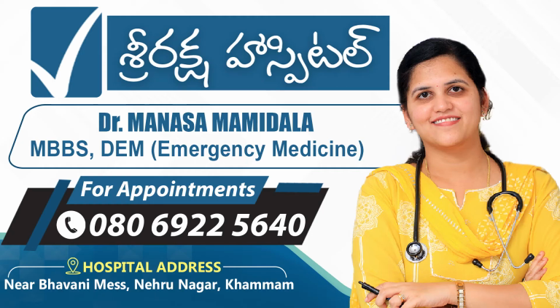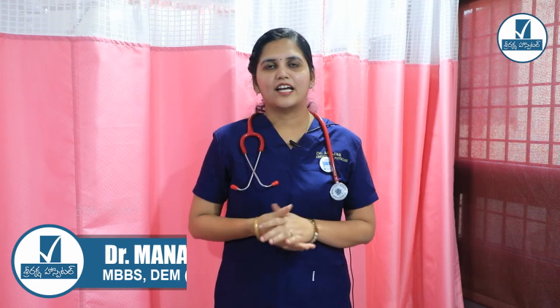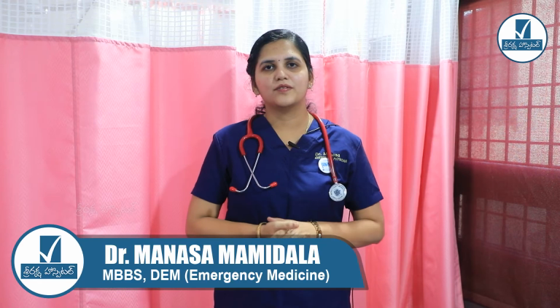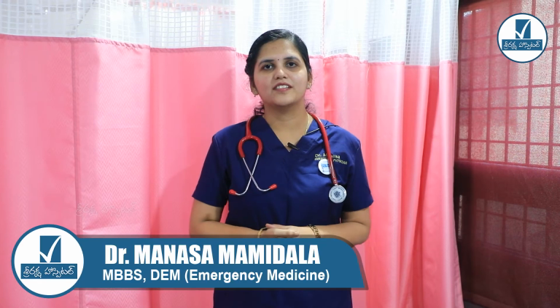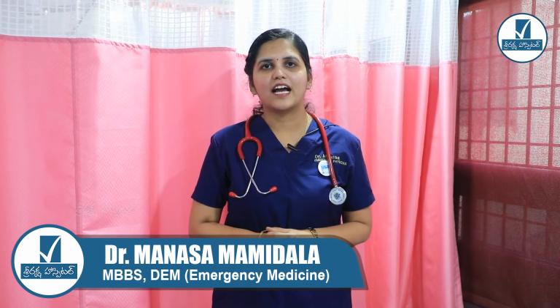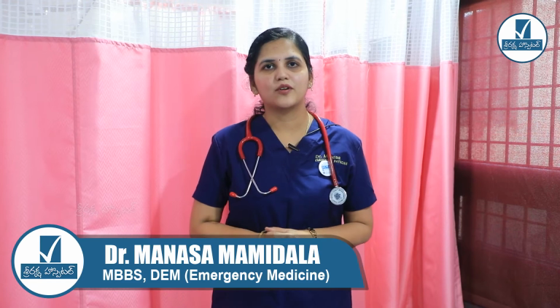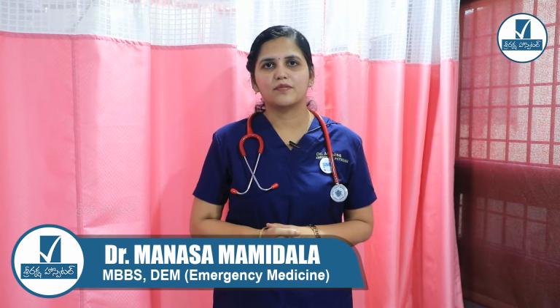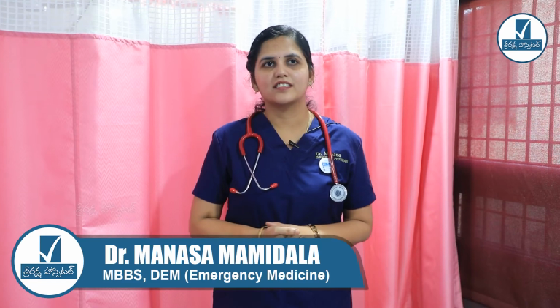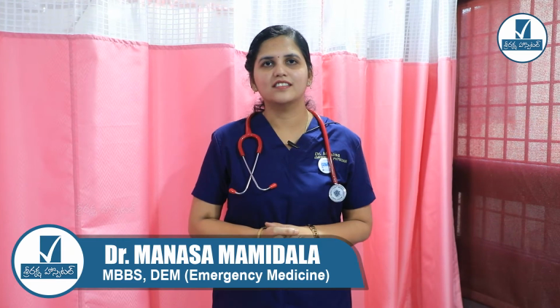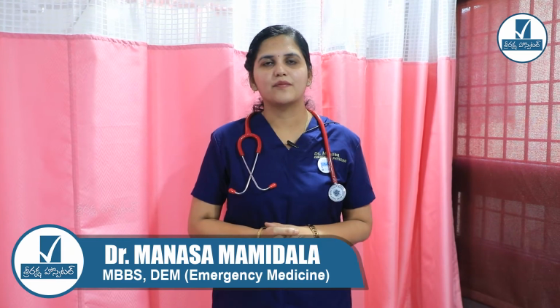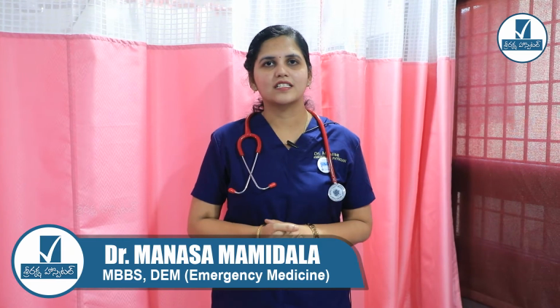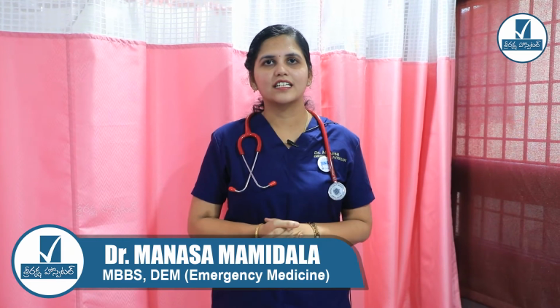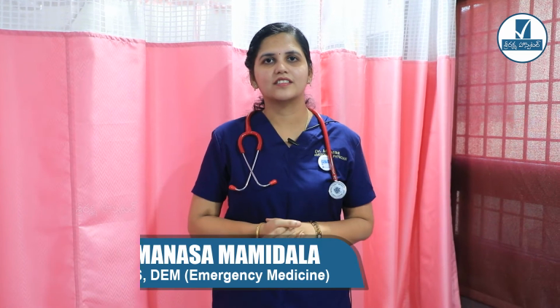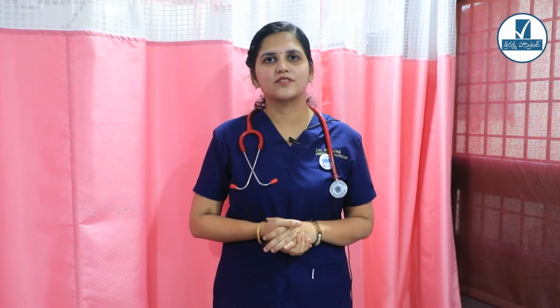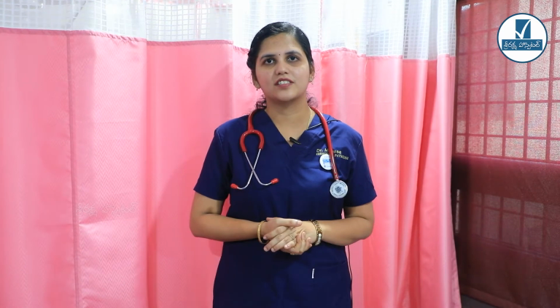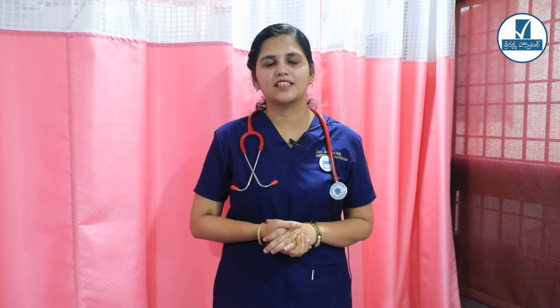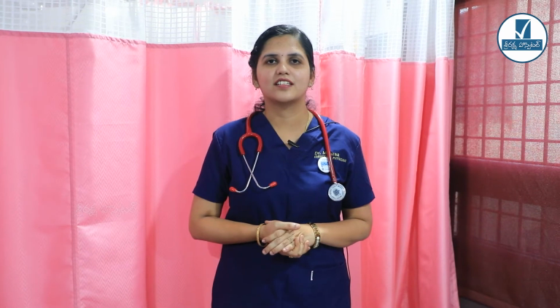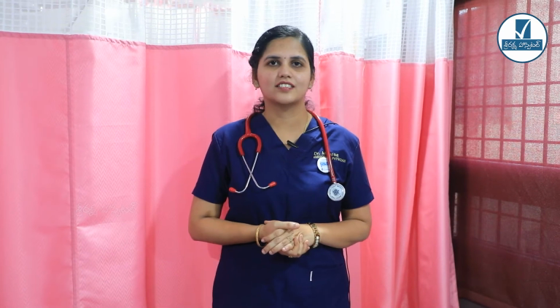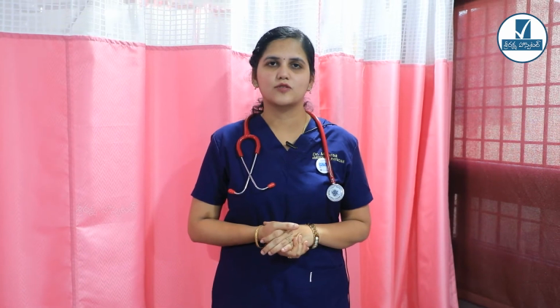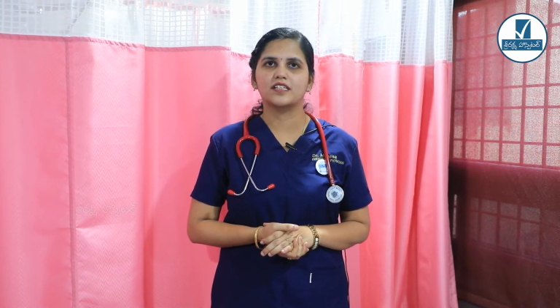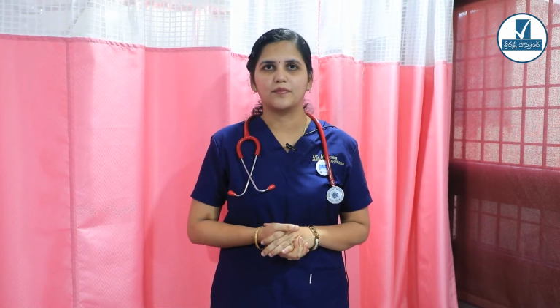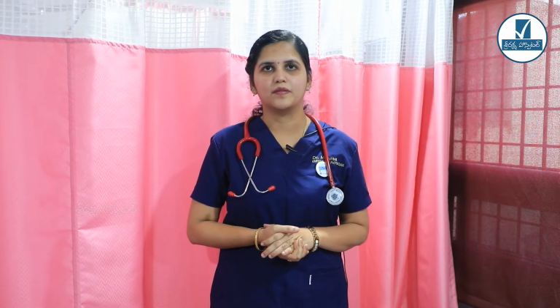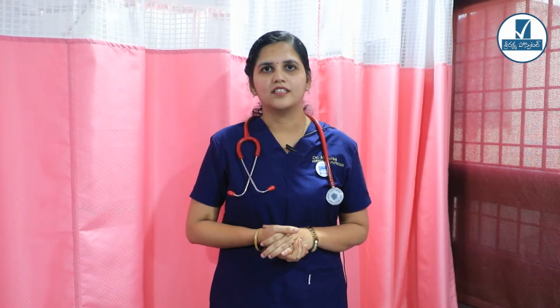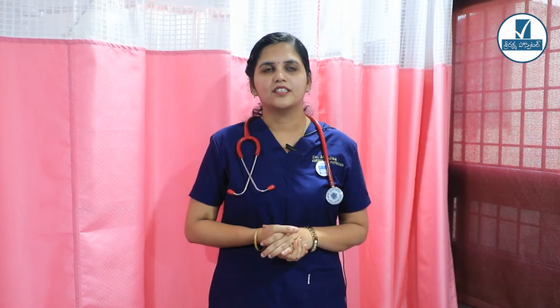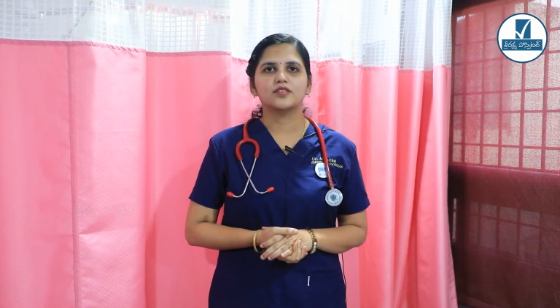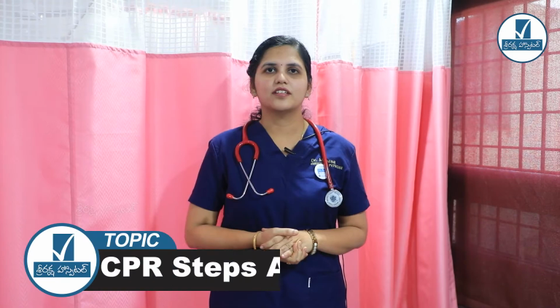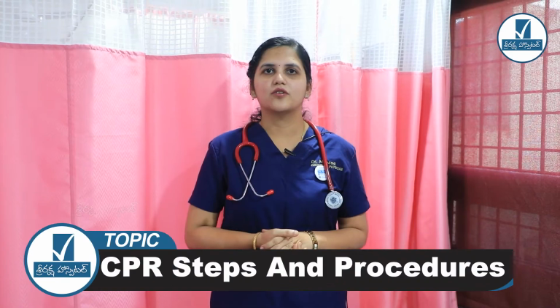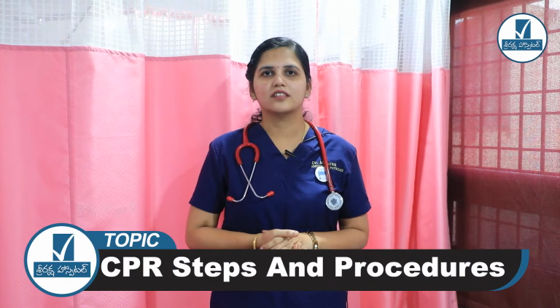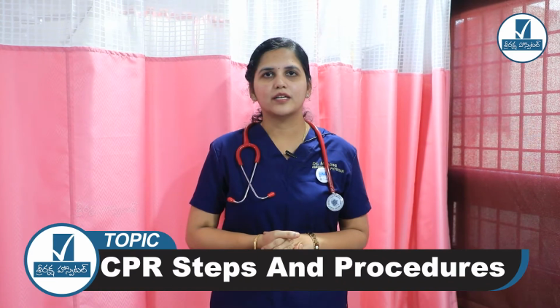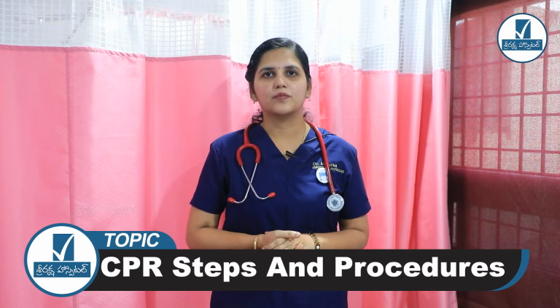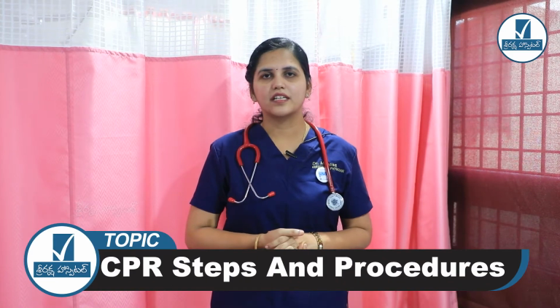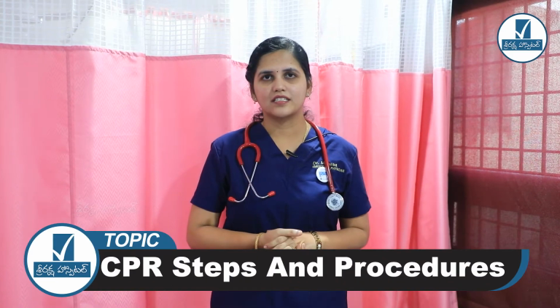Hello everyone, I am Dr. Manasa. I am a Consultant Emergency Physician at Sriraksha Hospital, Kammam. Today we are going to learn about BLS.